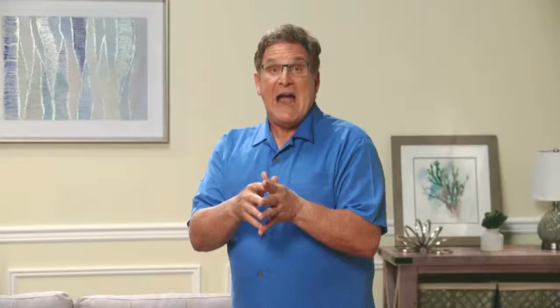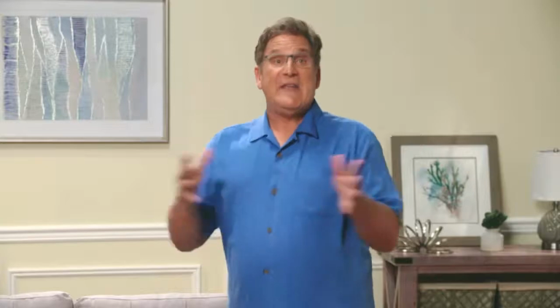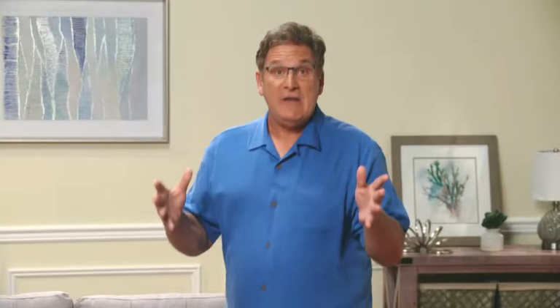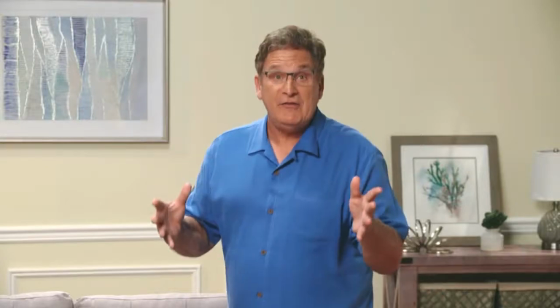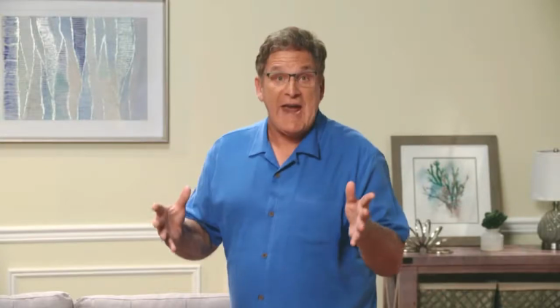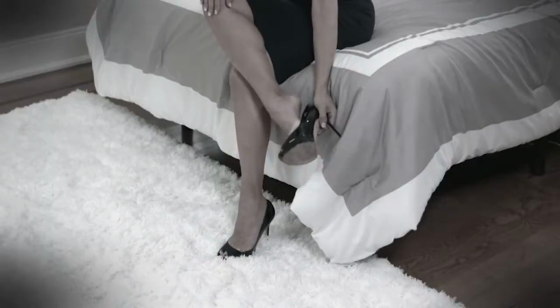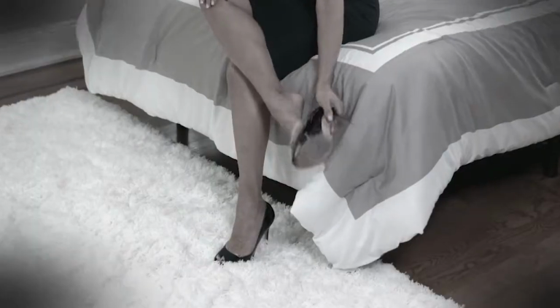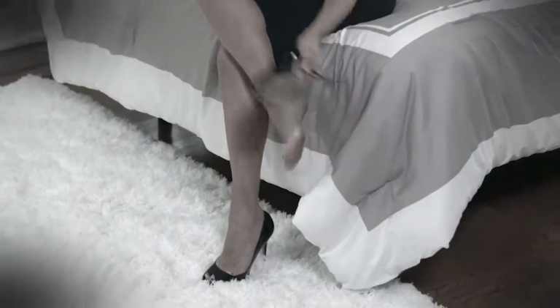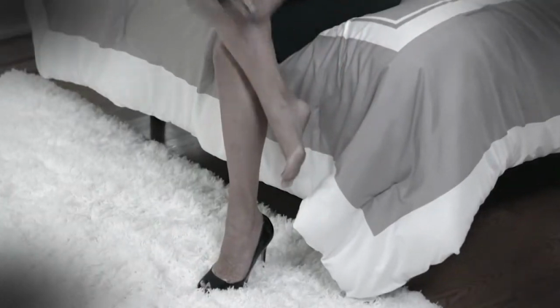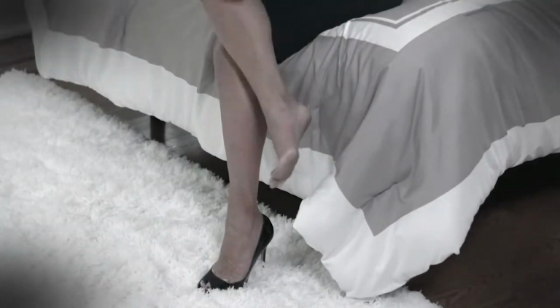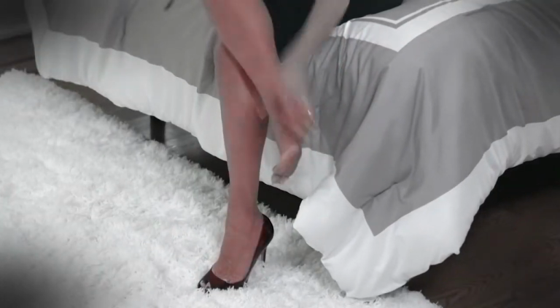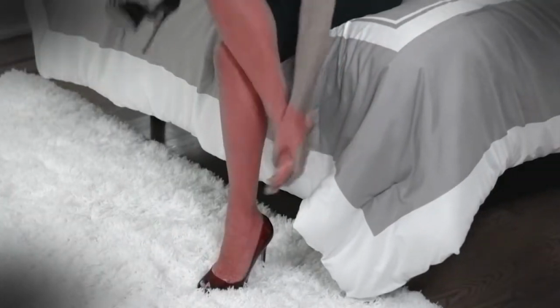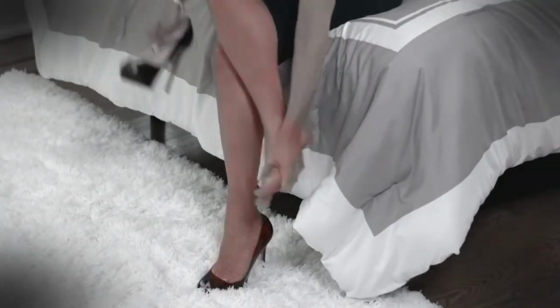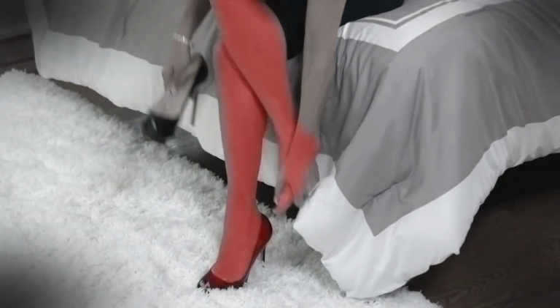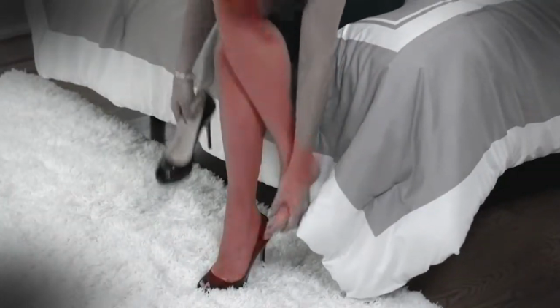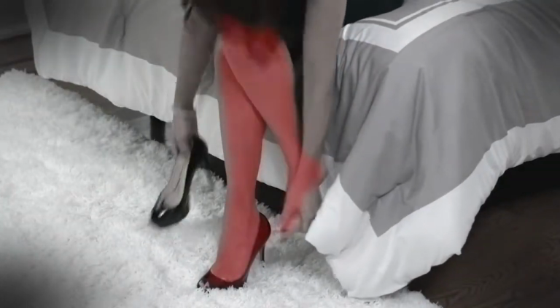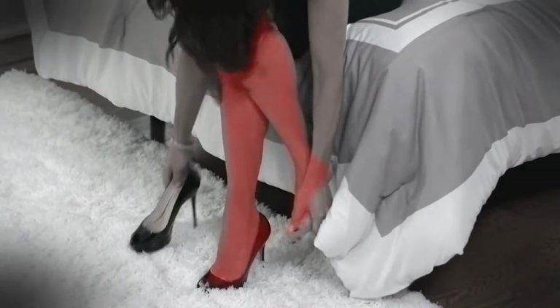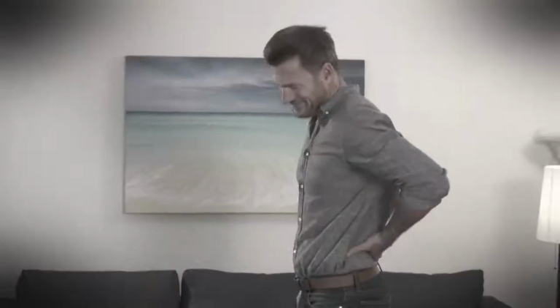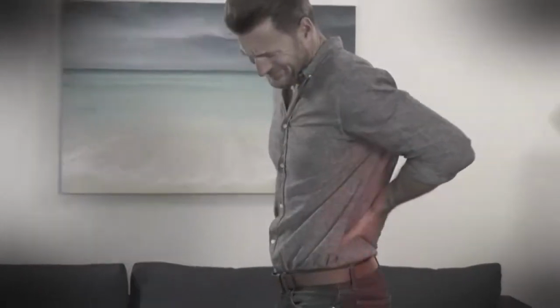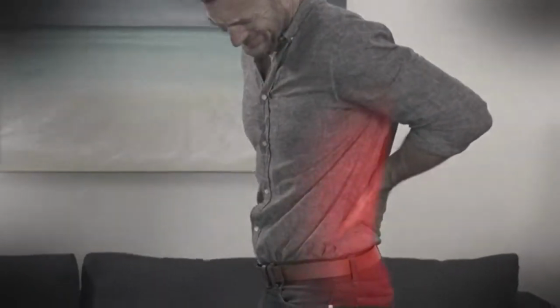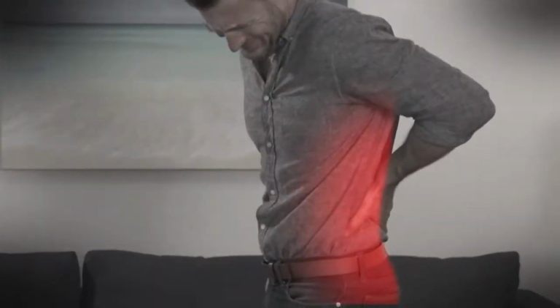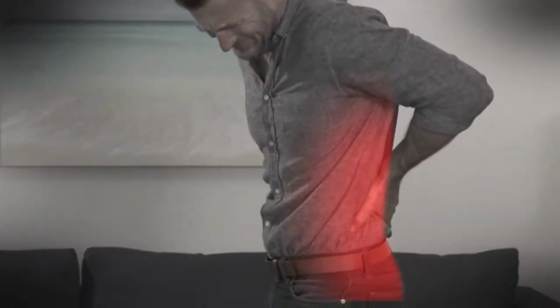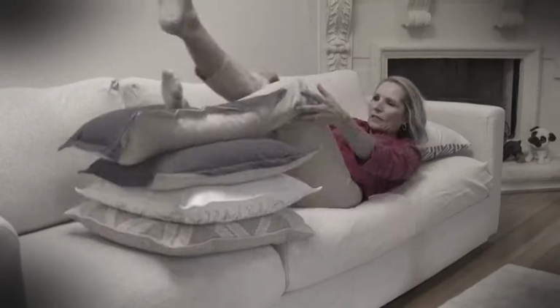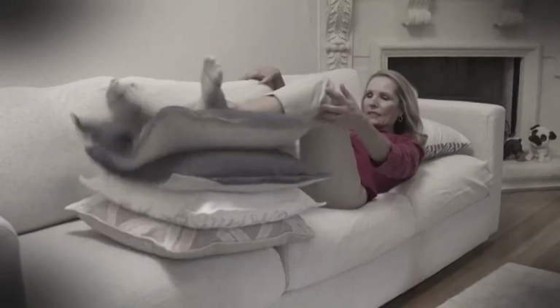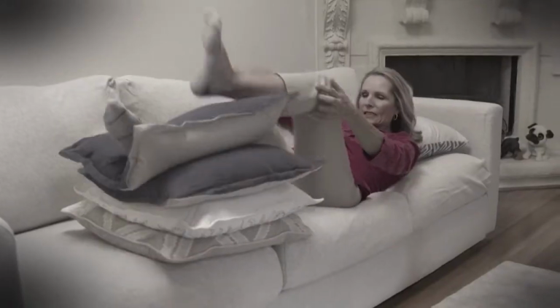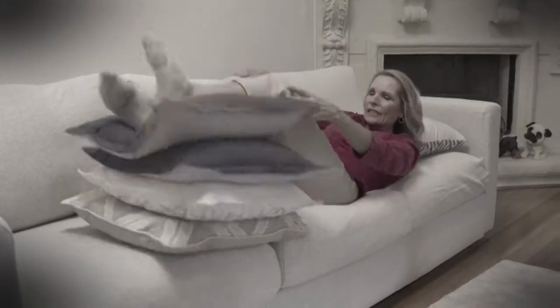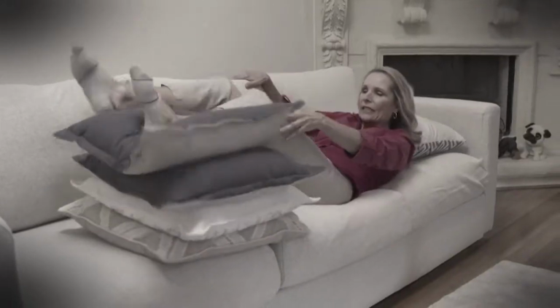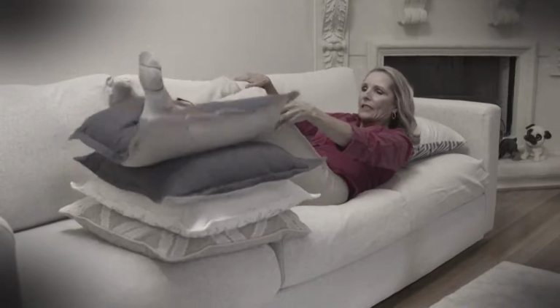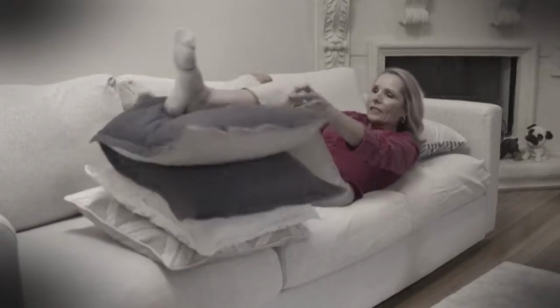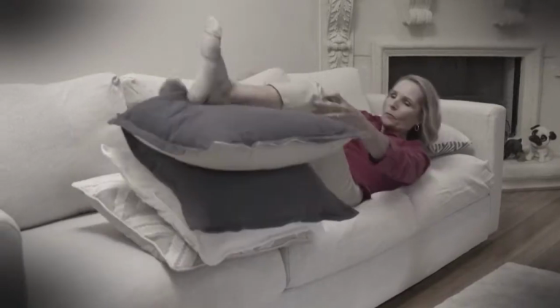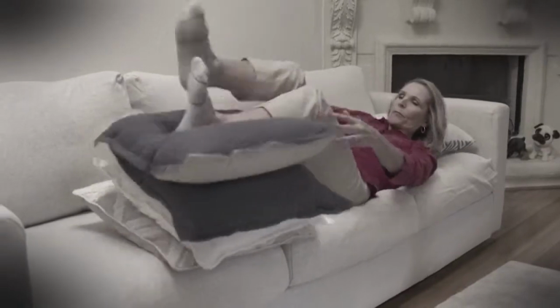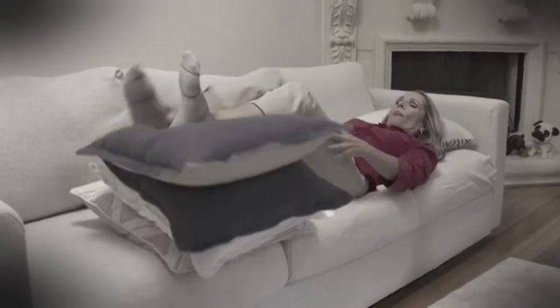At the end of the day, are your legs tired, swollen, and achy? Does your back hurt? Elevating your feet is the answer.